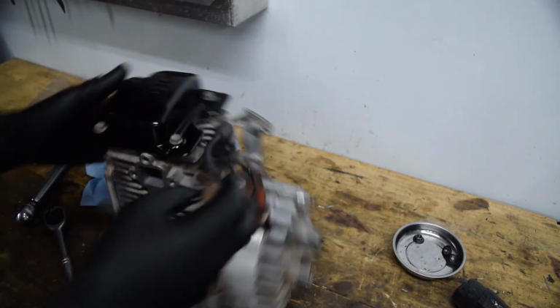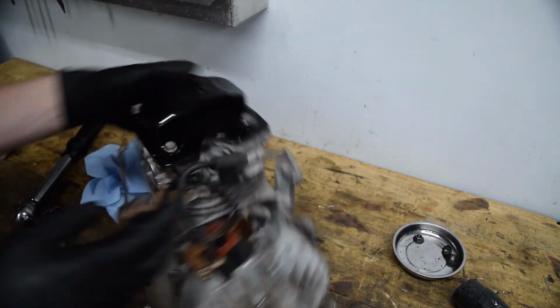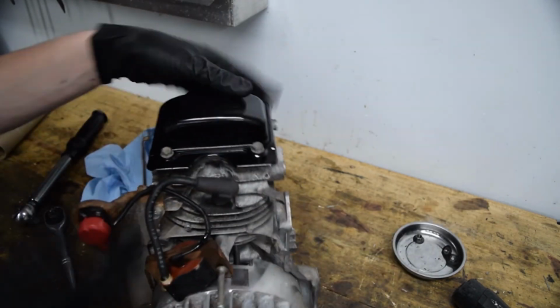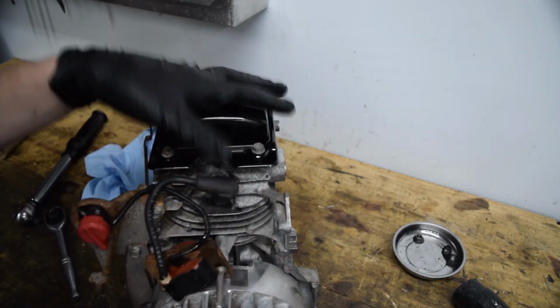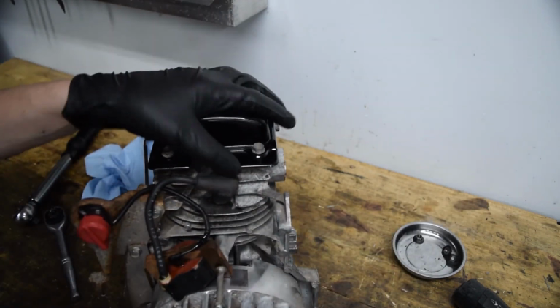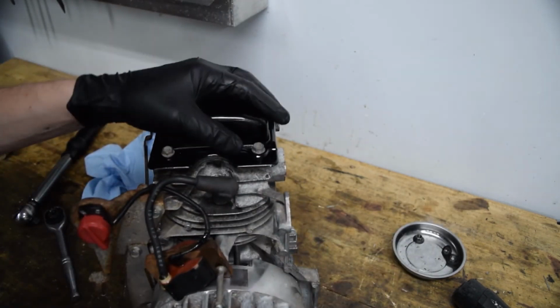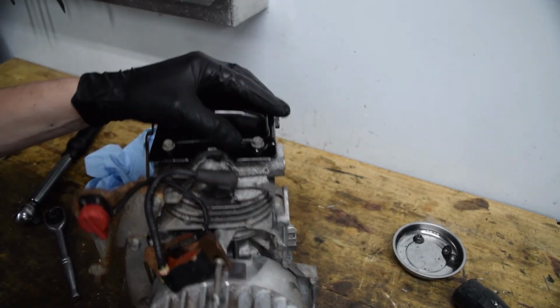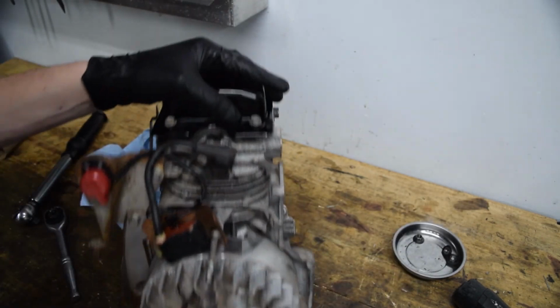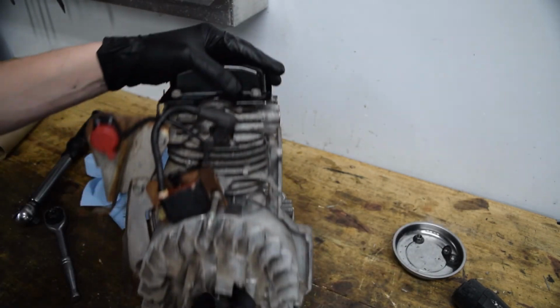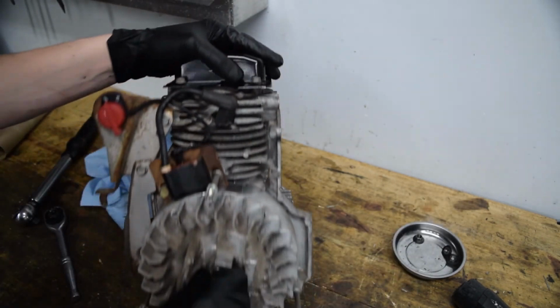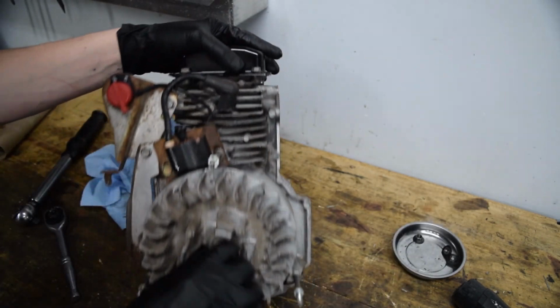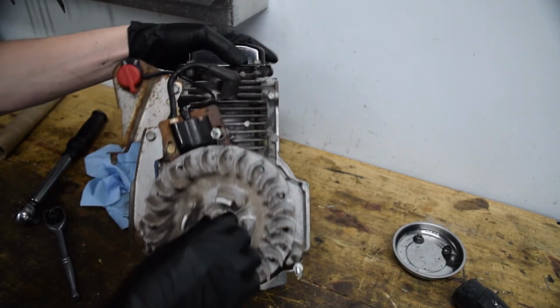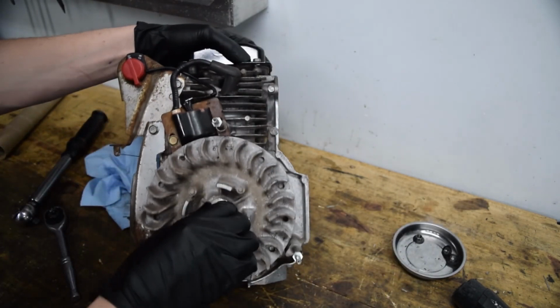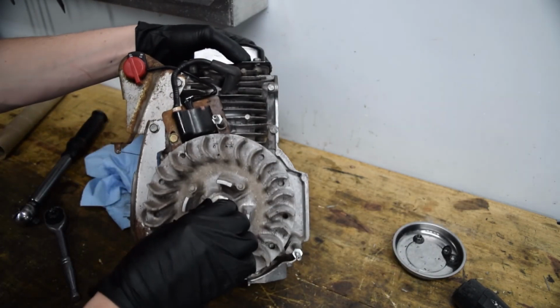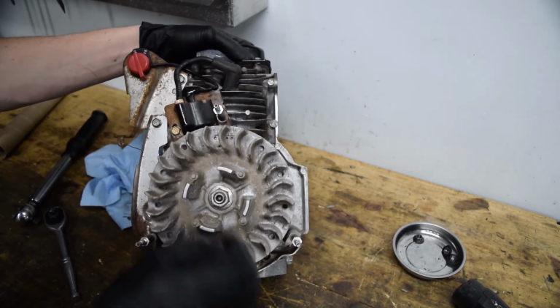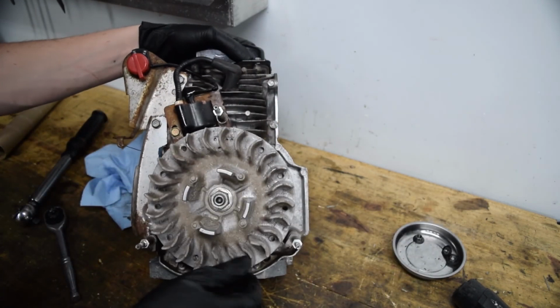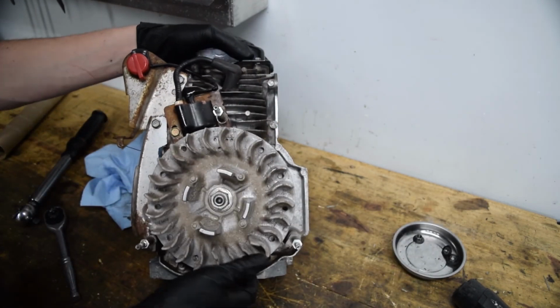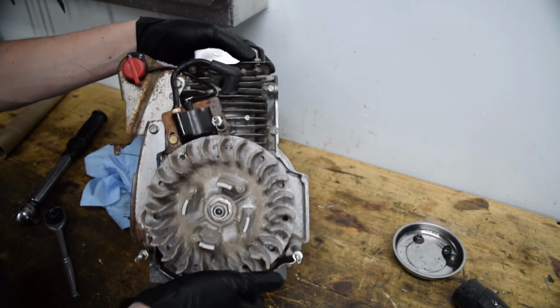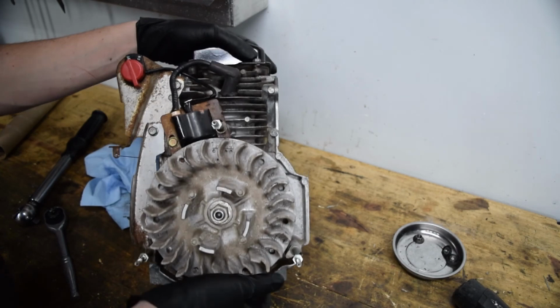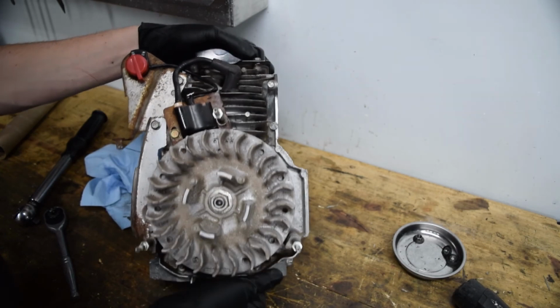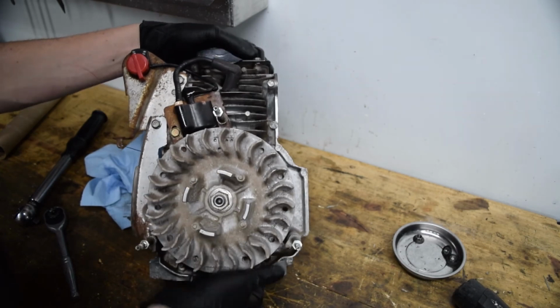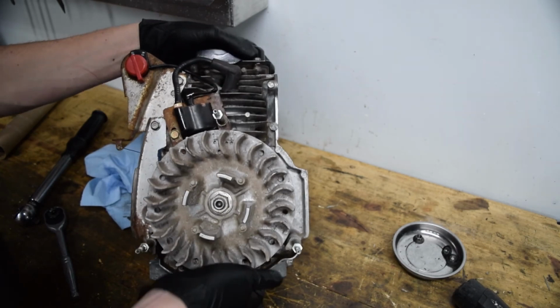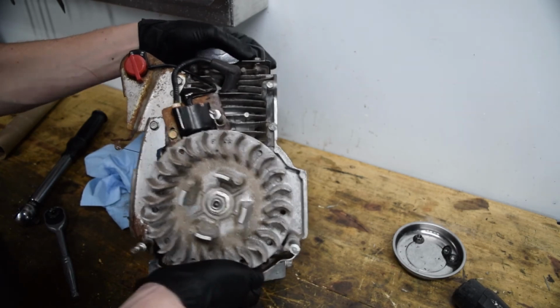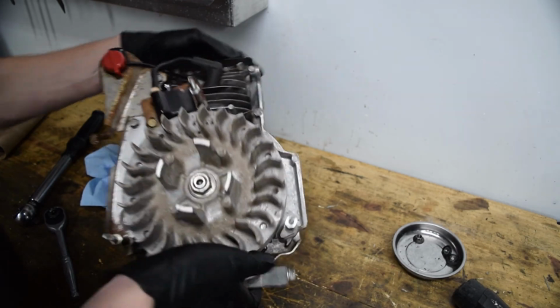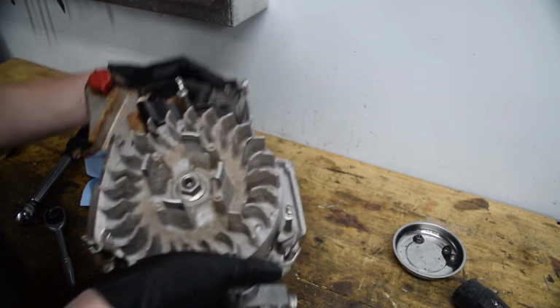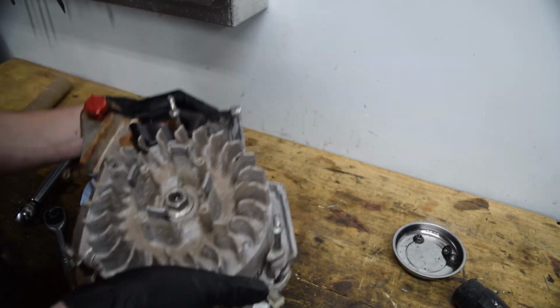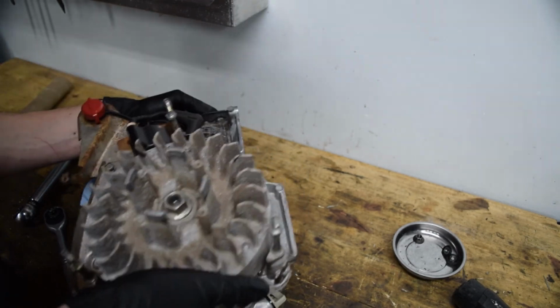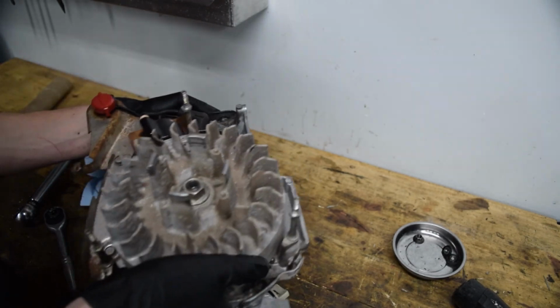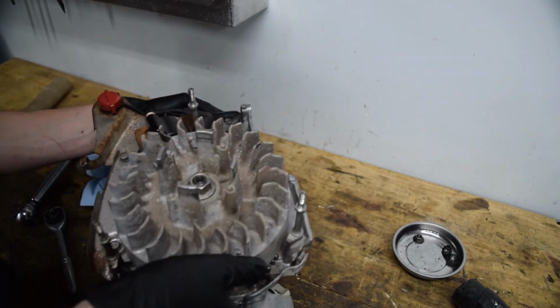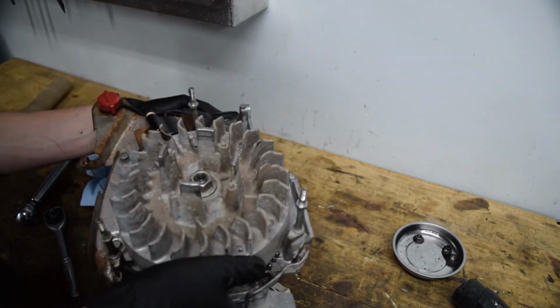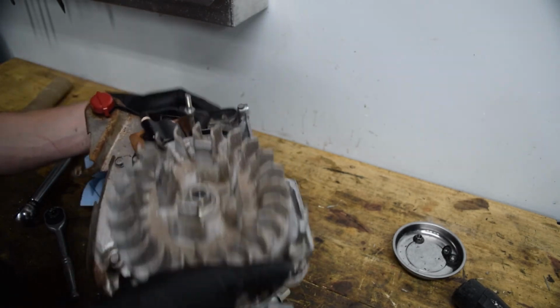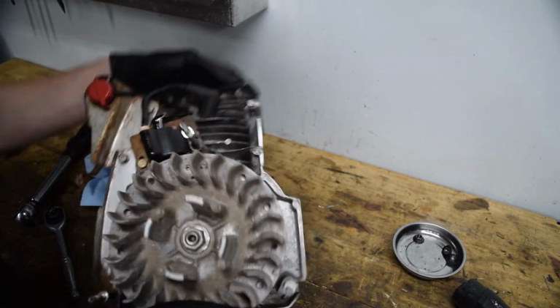As far as the flywheel torque spec, I didn't look that up and I'm not going to bother — I'm just going to torque the heck out of it.